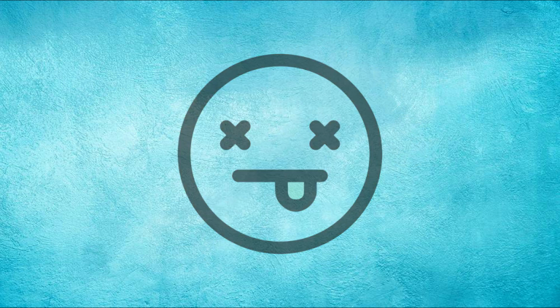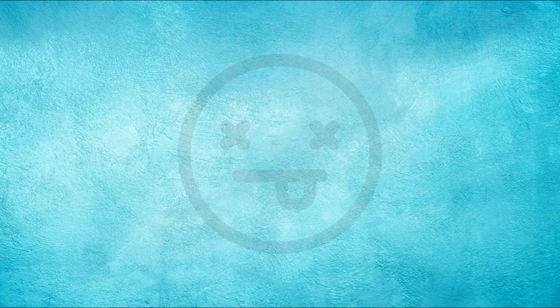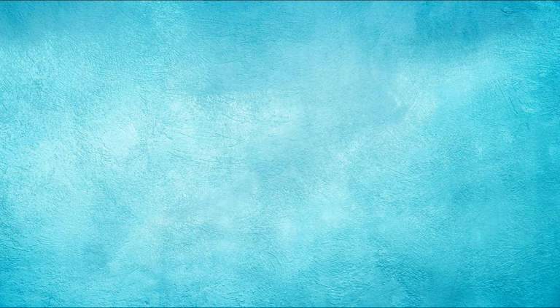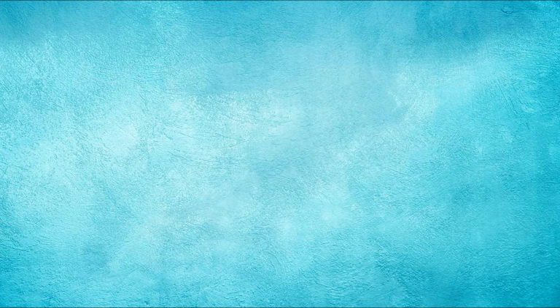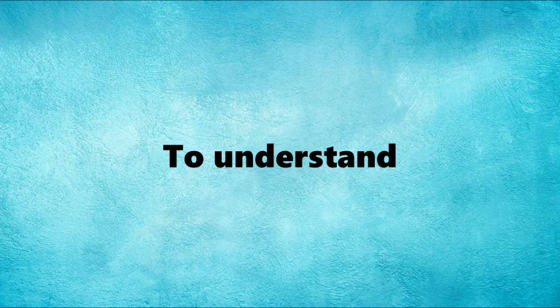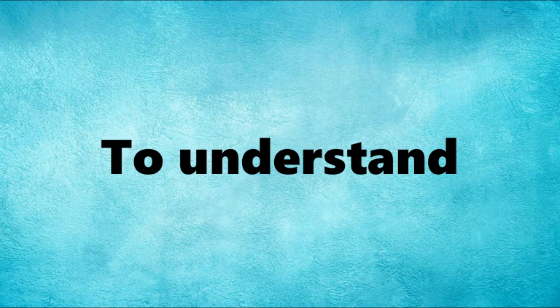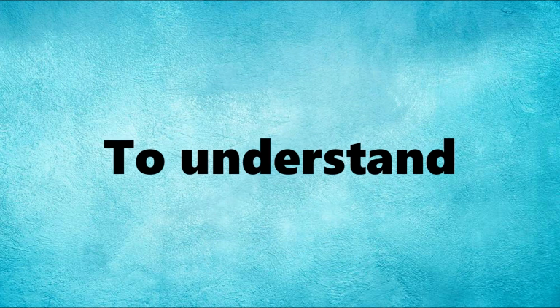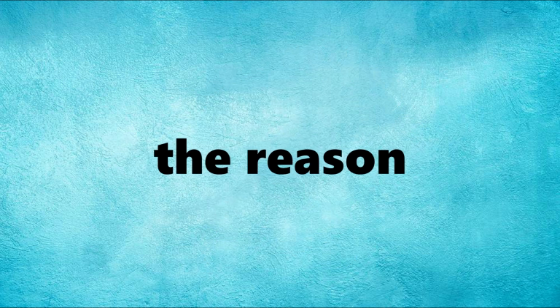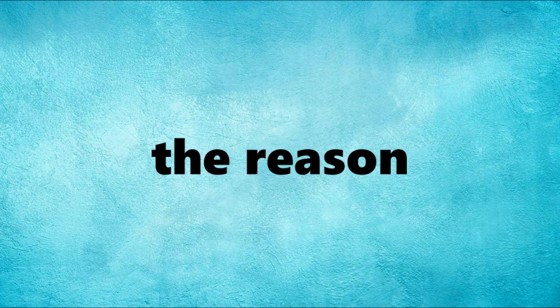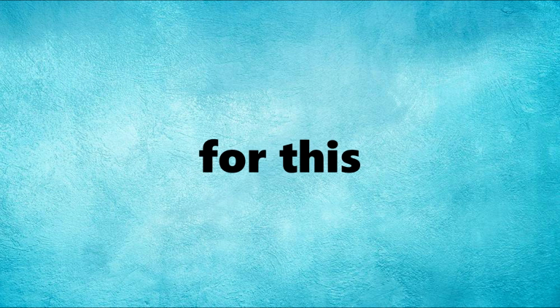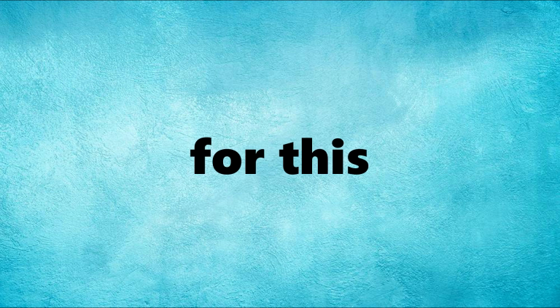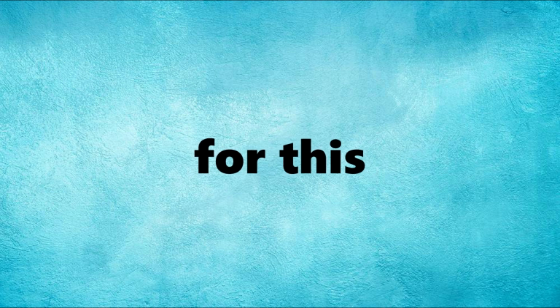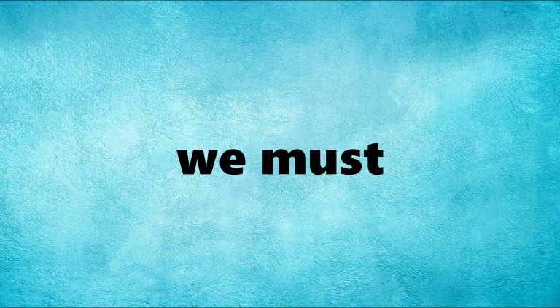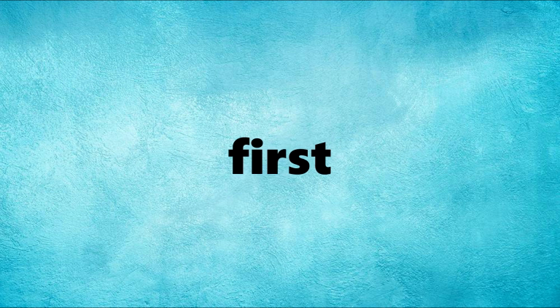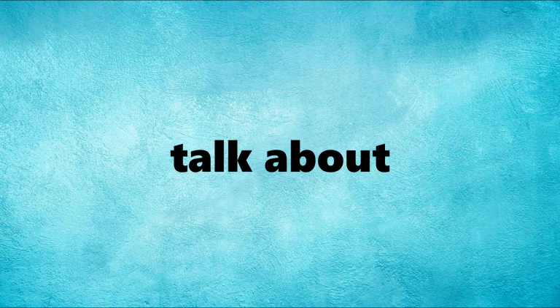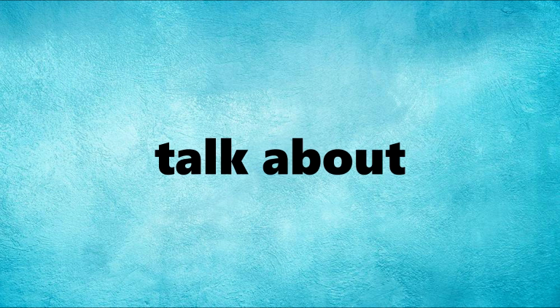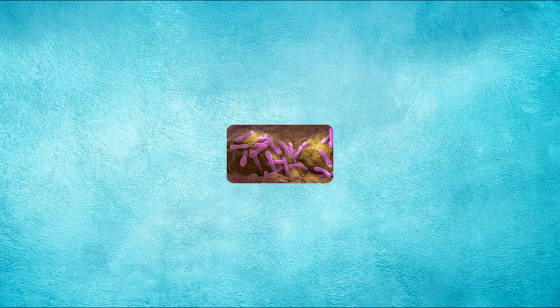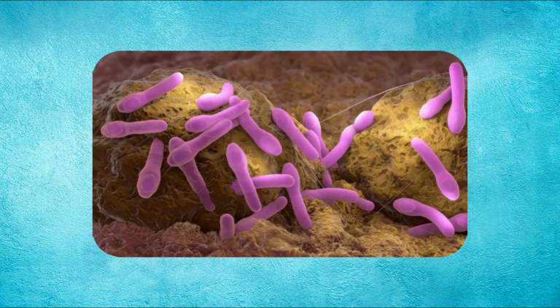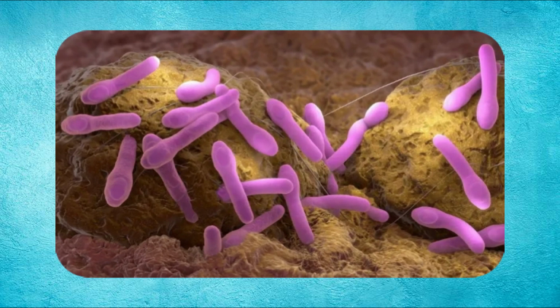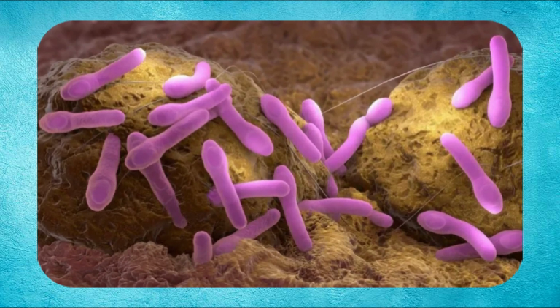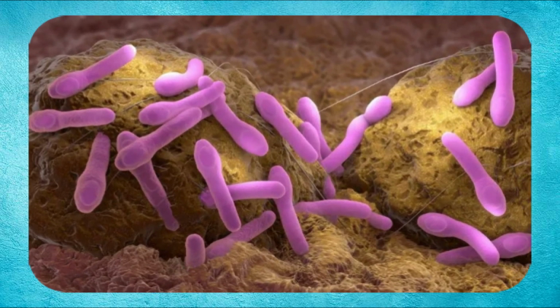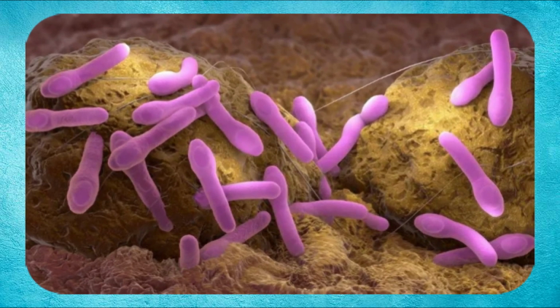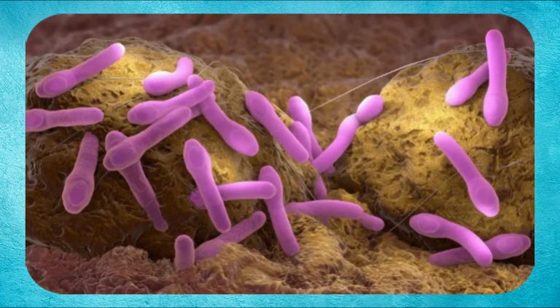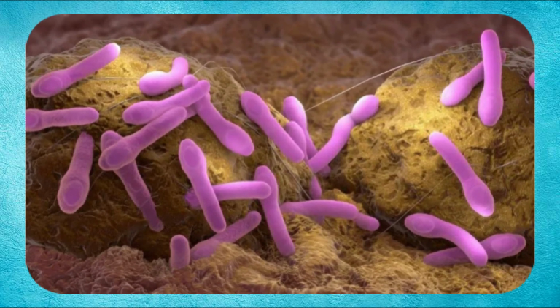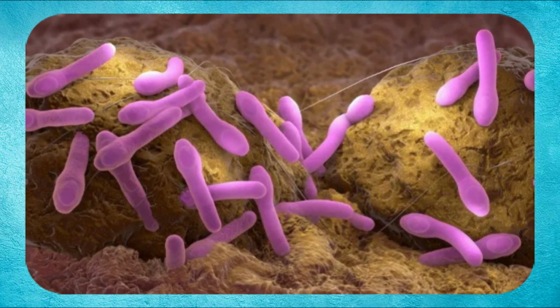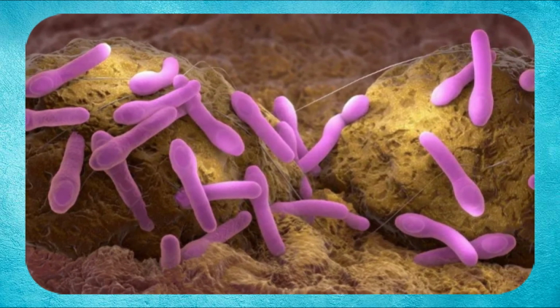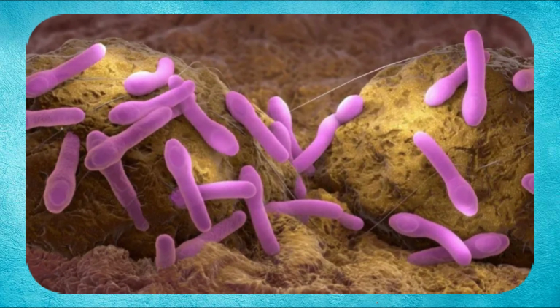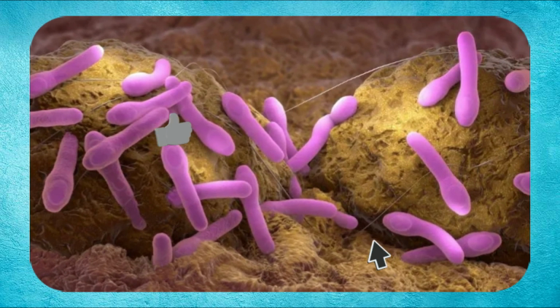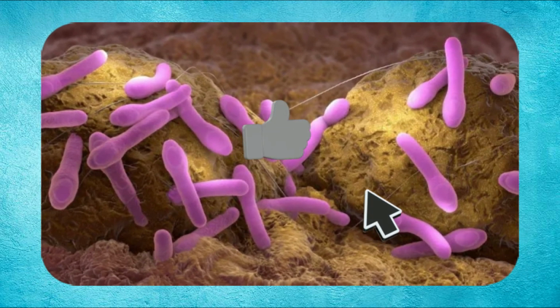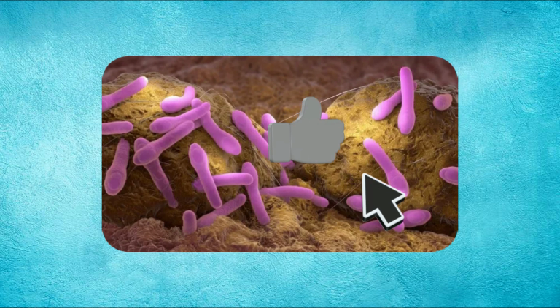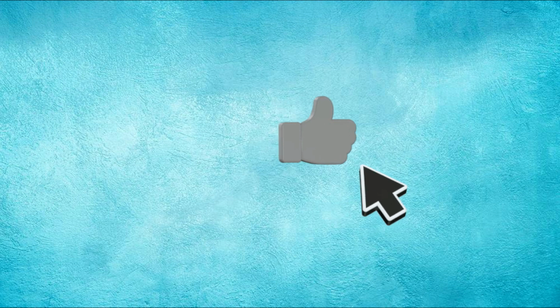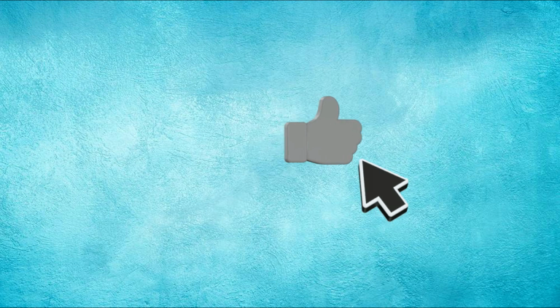Joking apart, to understand the reason for this, we must first talk about Clostridium botulinum. And before talking about this bacteria...